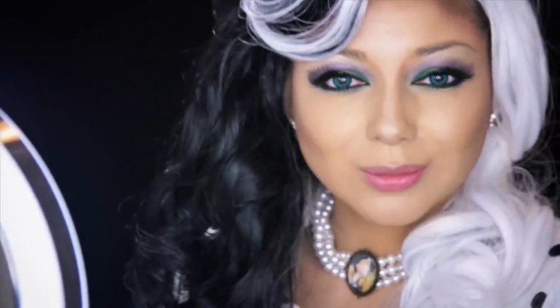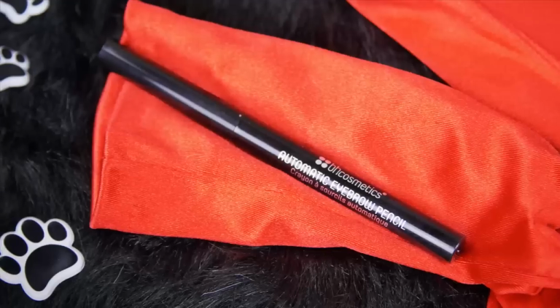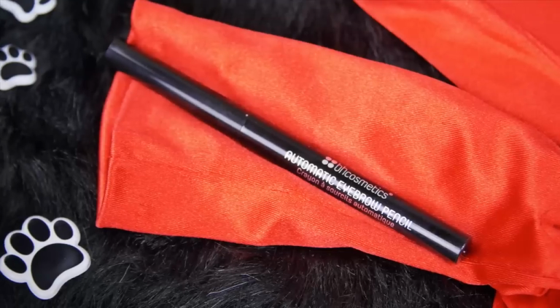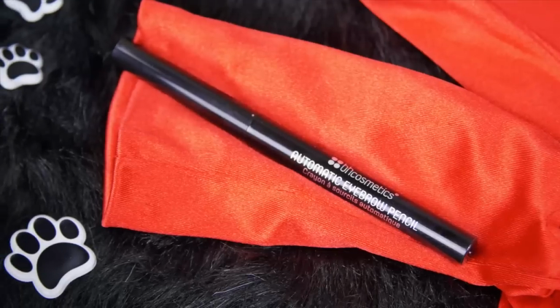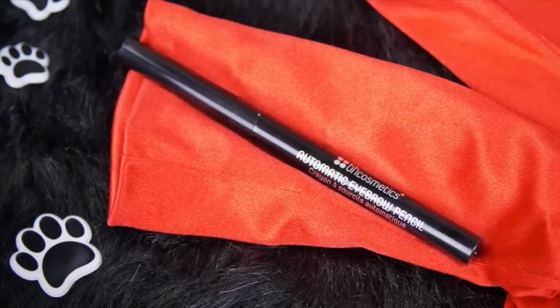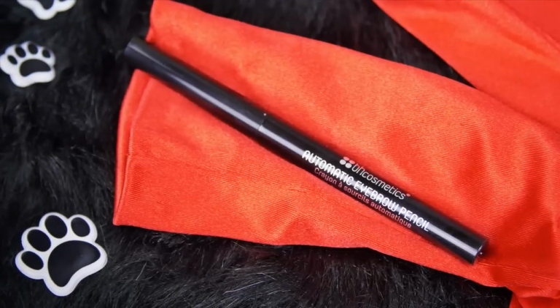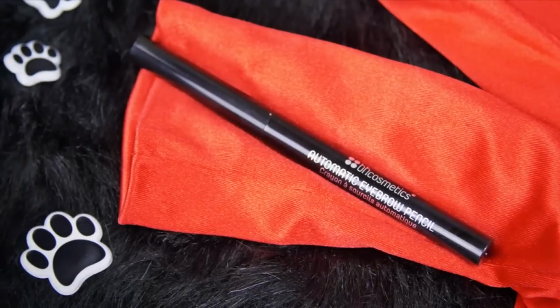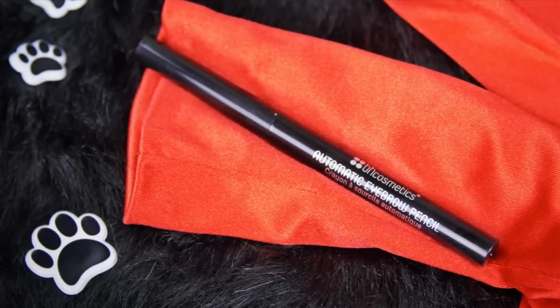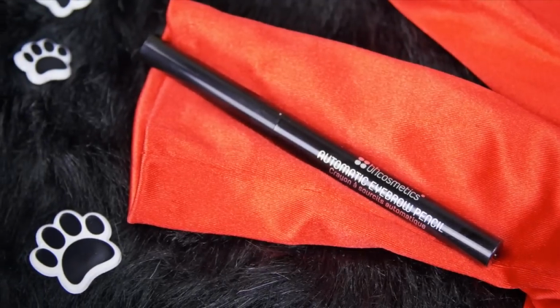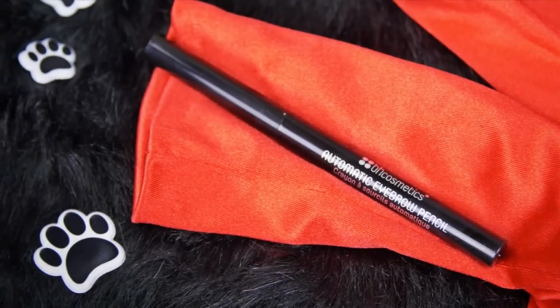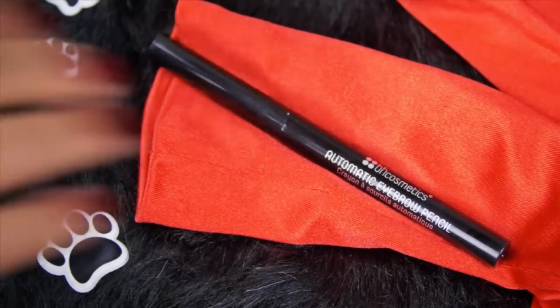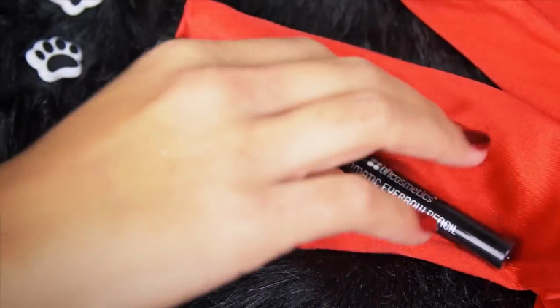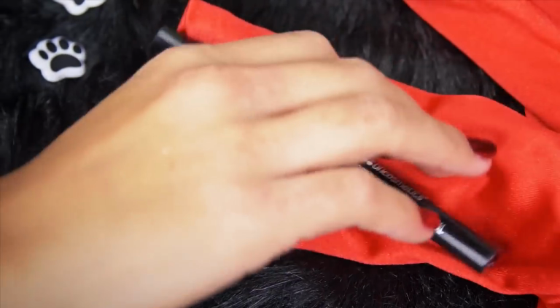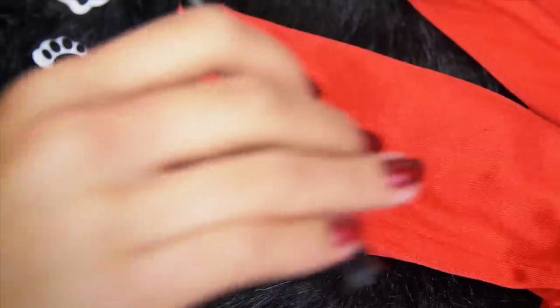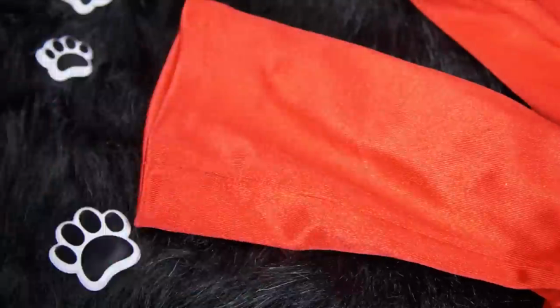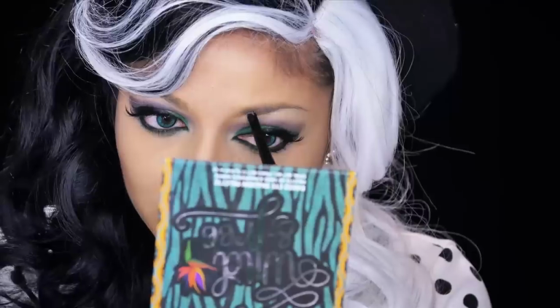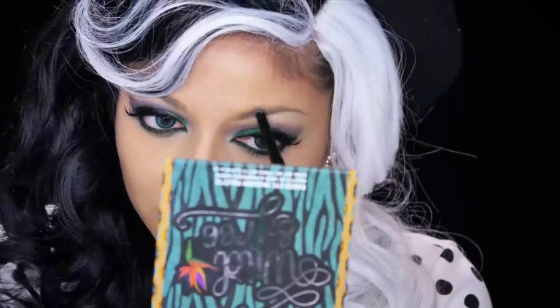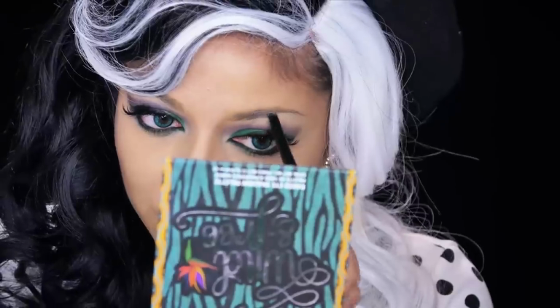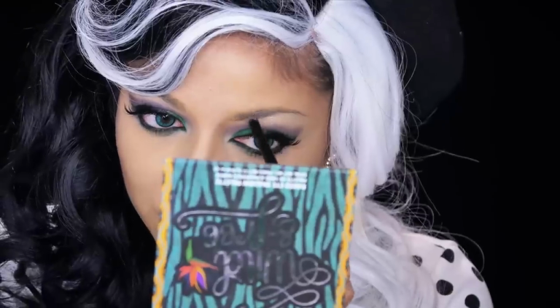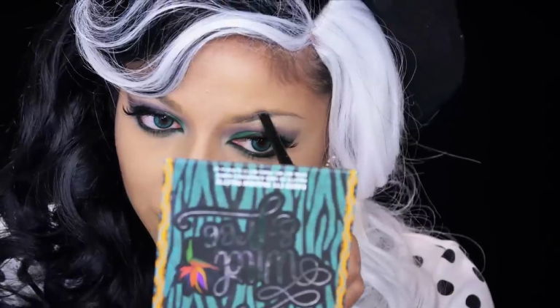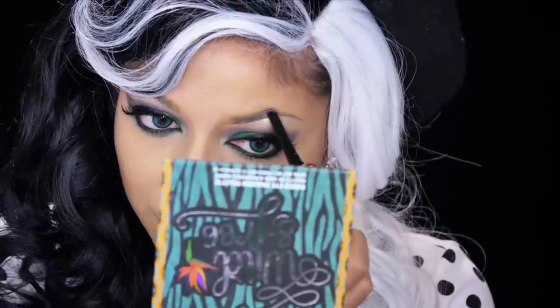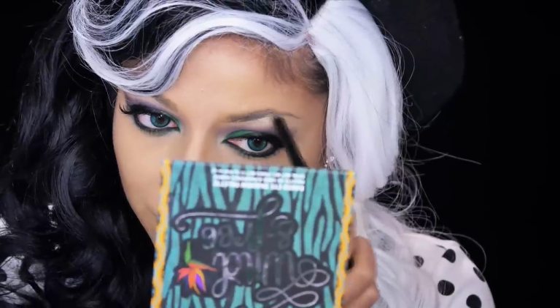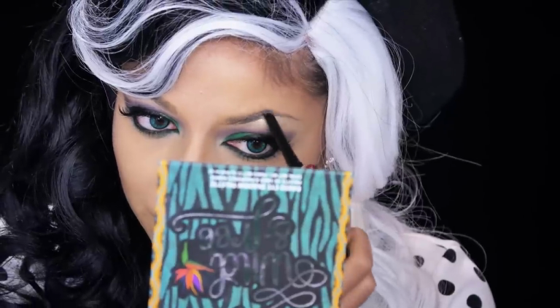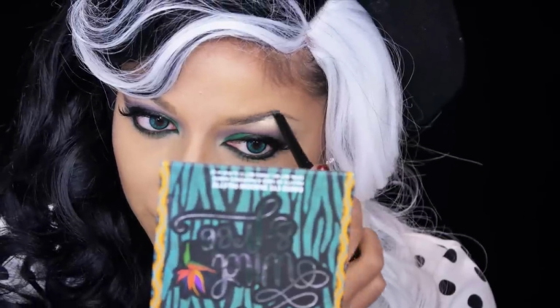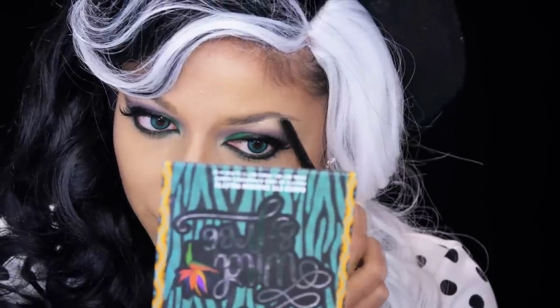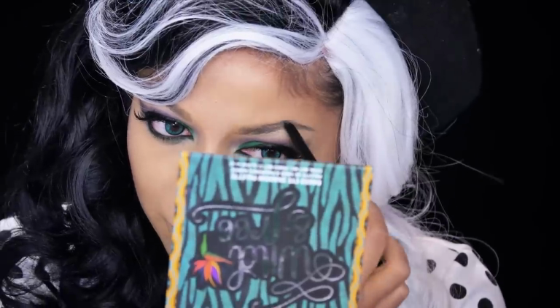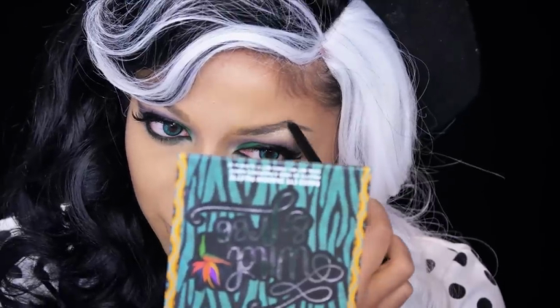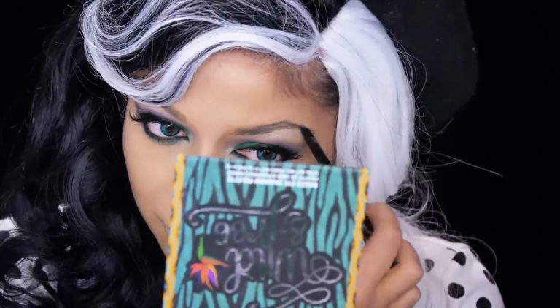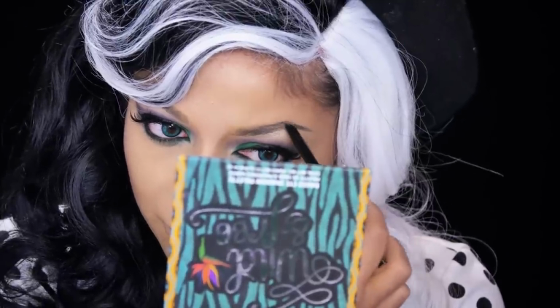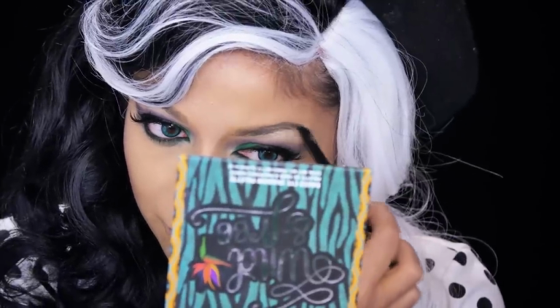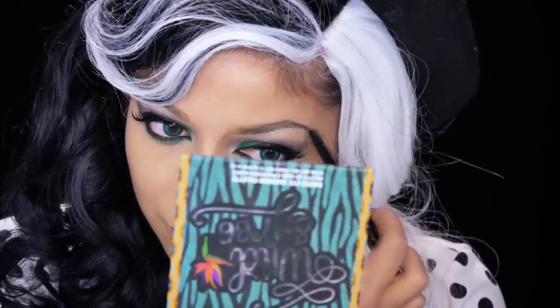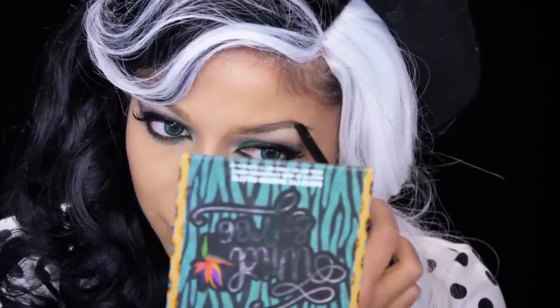Now I'm going to be using an eyebrow pencil to fill in and define my brows, making them more arched for a villainous touch.